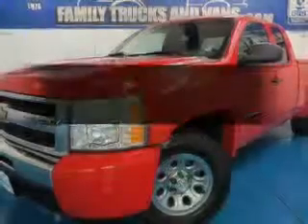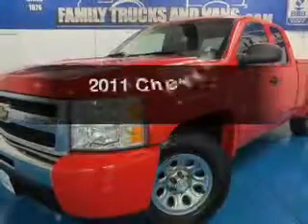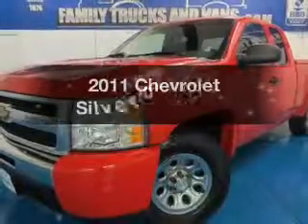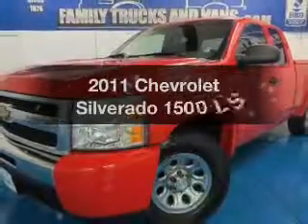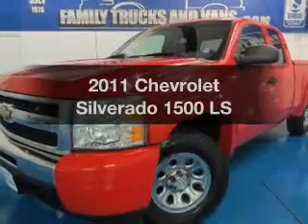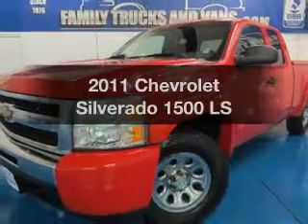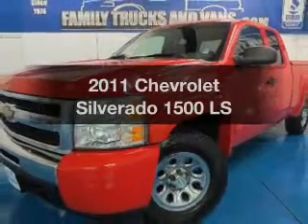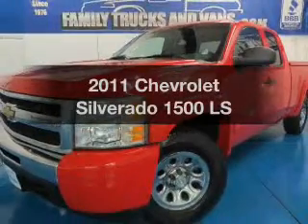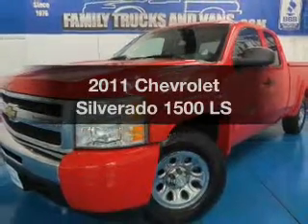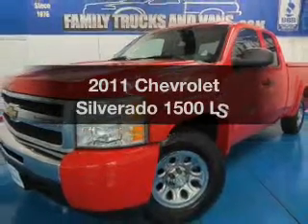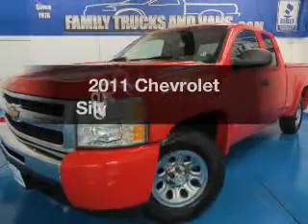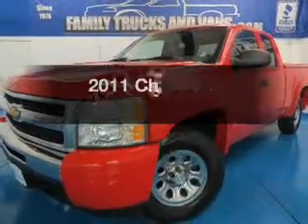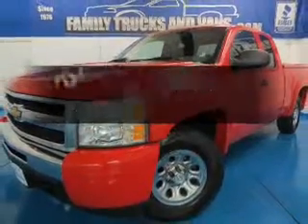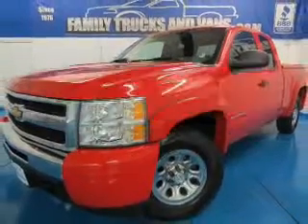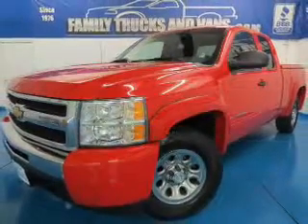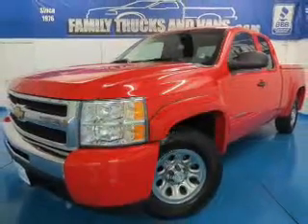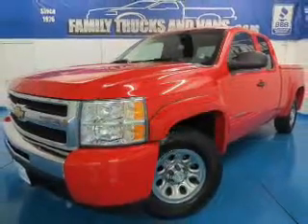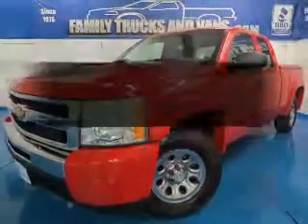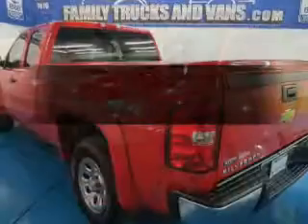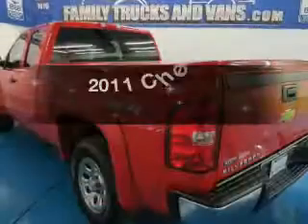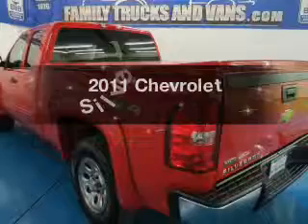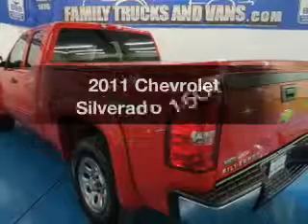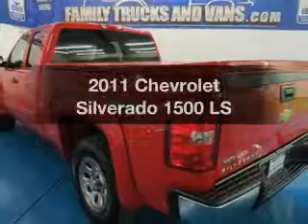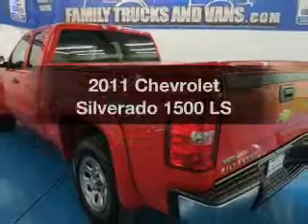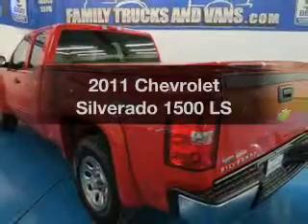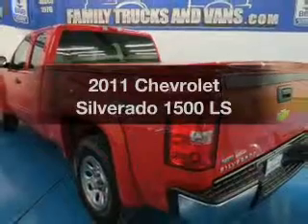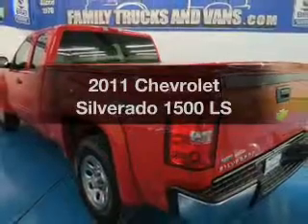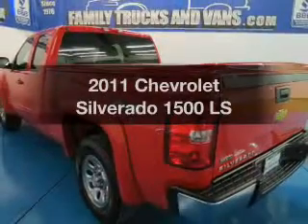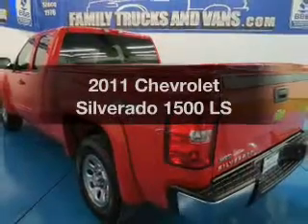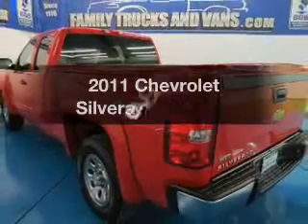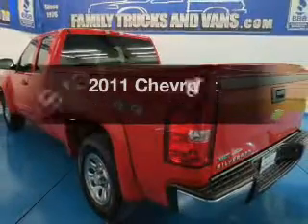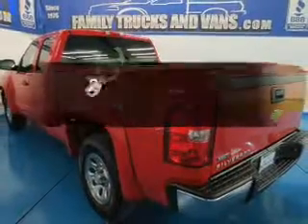Introducing the 2011 Chevrolet Silverado 1500. If you're looking for an automobile with great attributes, look no further.